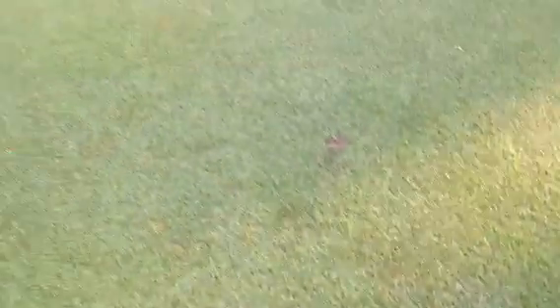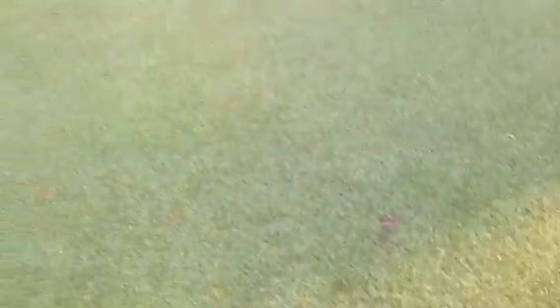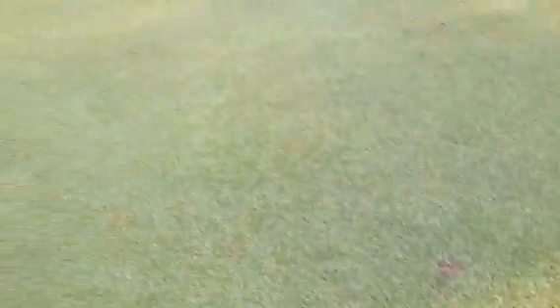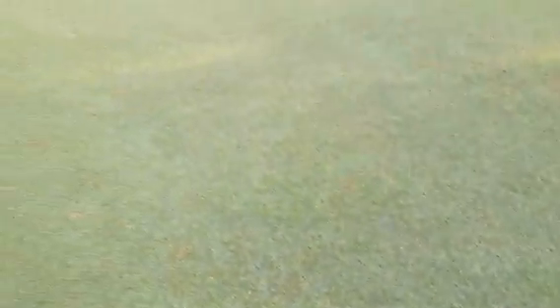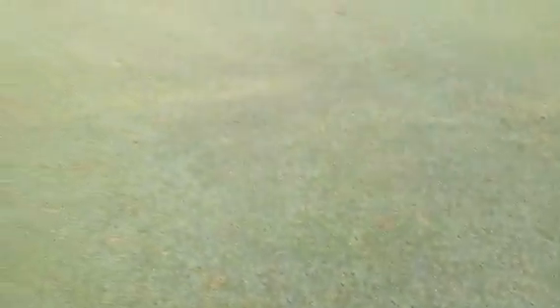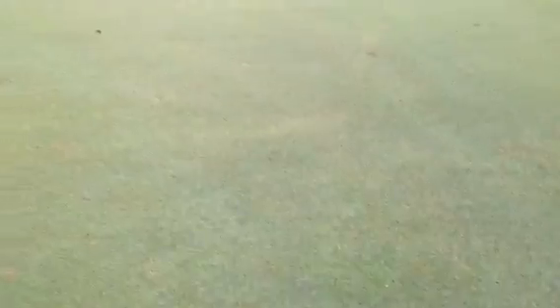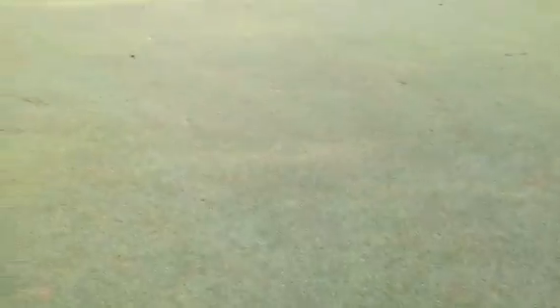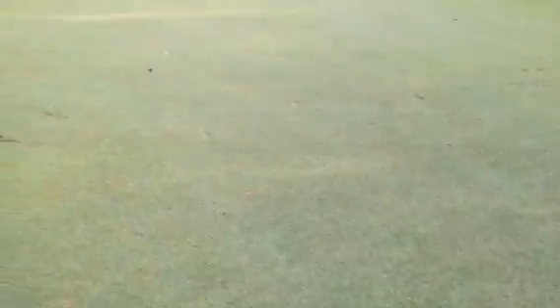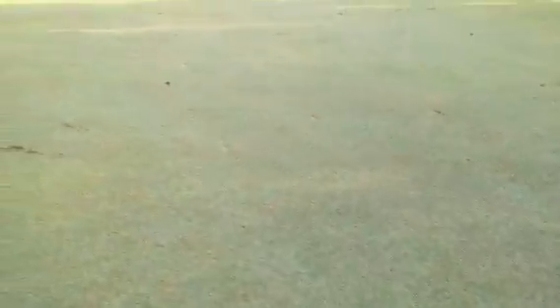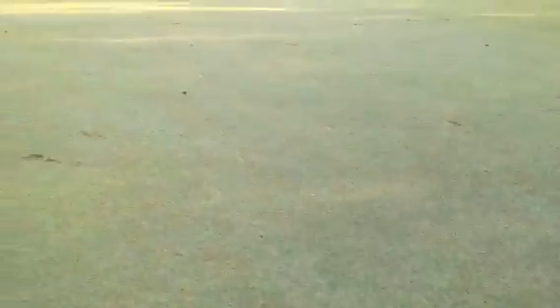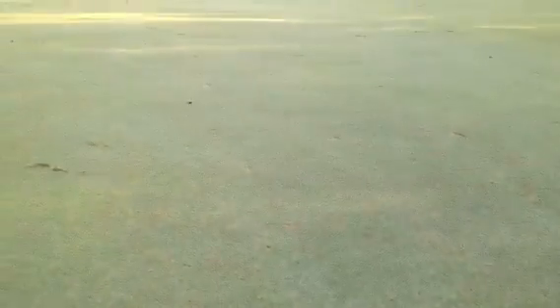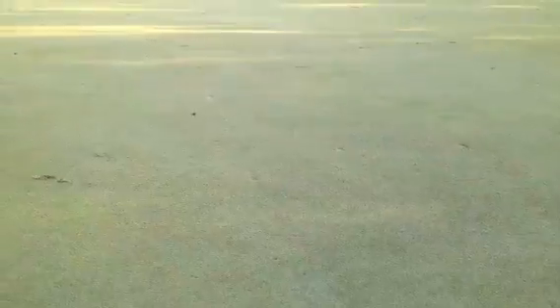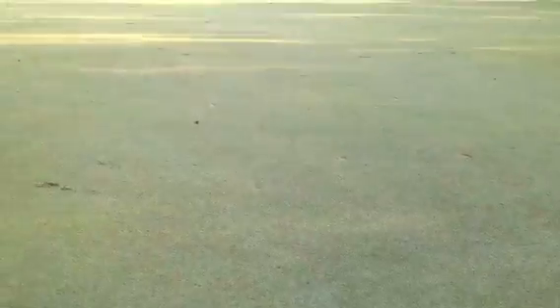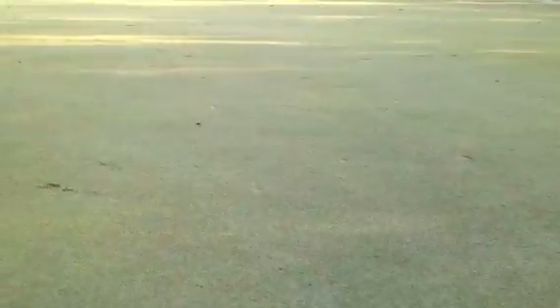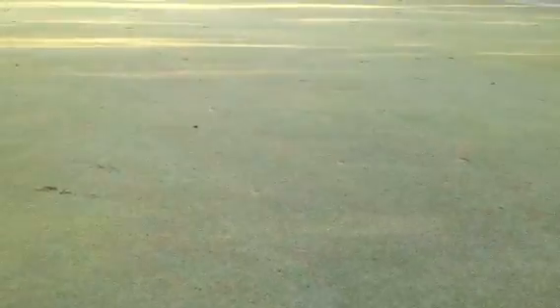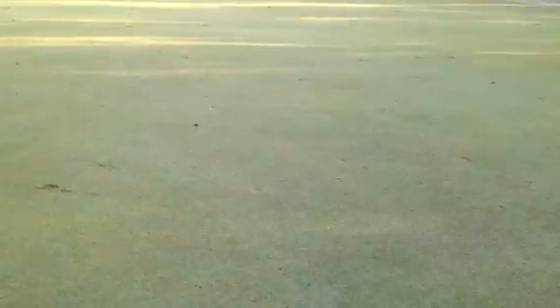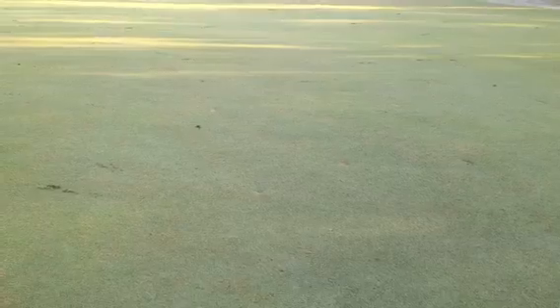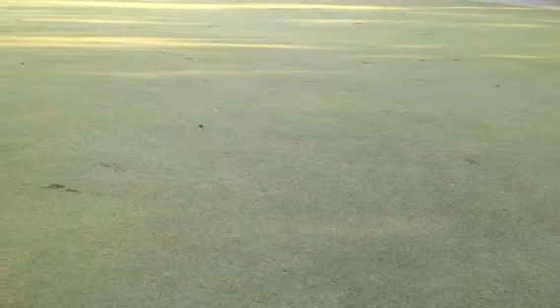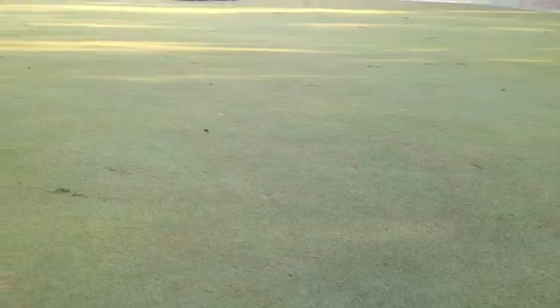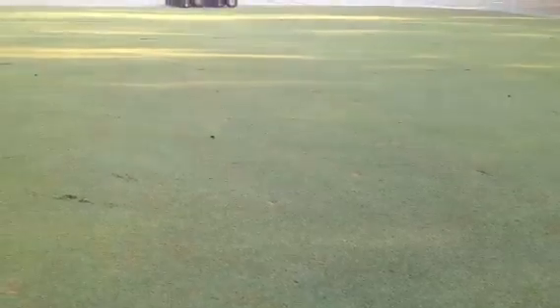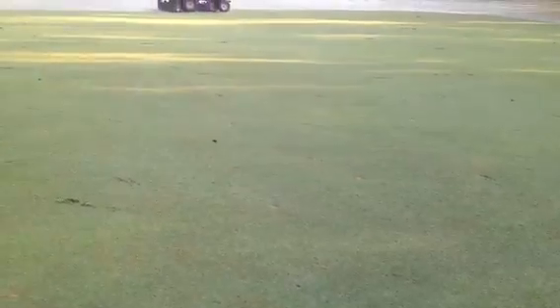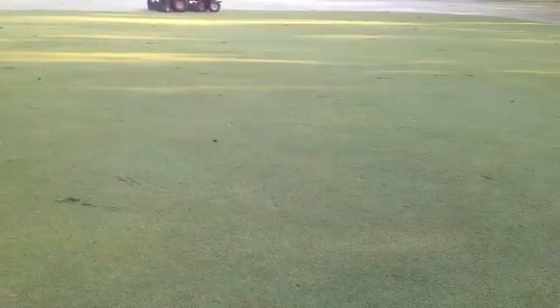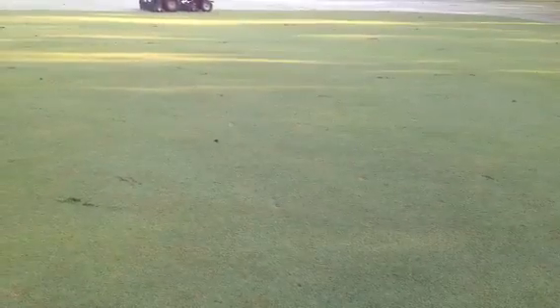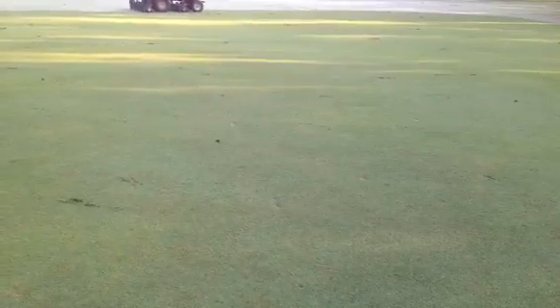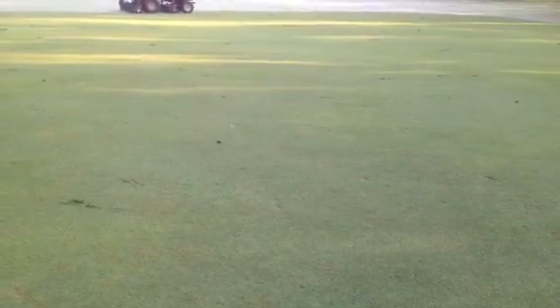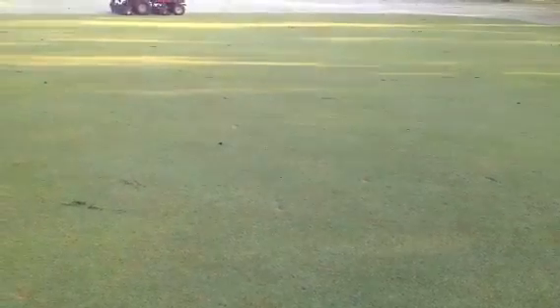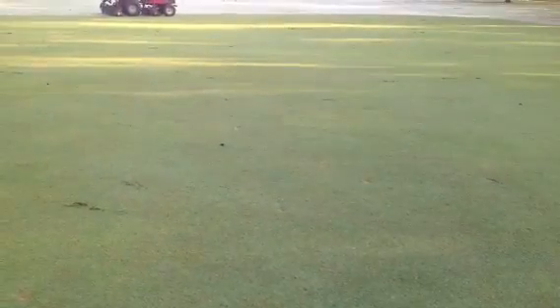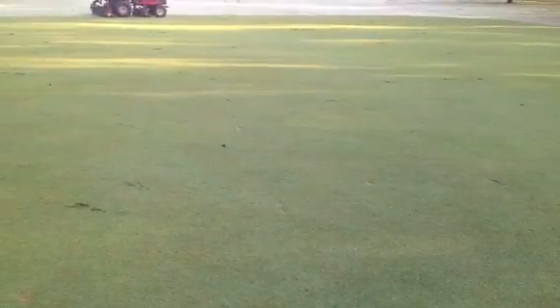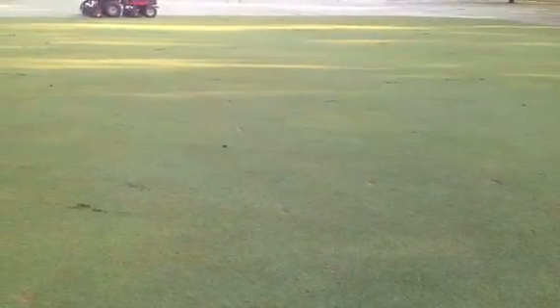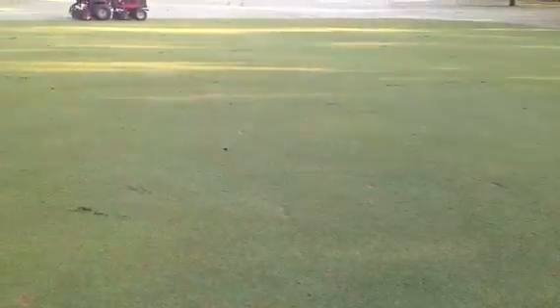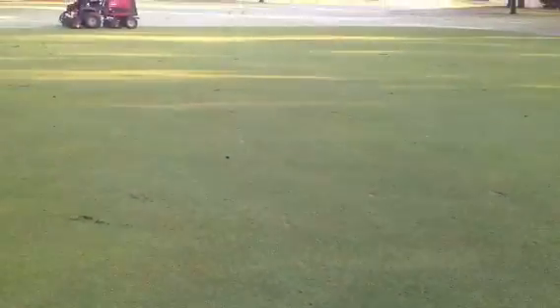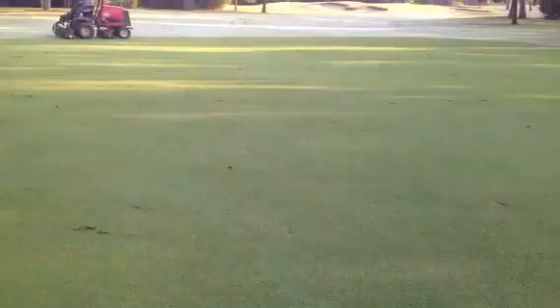The more and more that we do this process the better and better this will get. It will remove a lot of that grain and the fairways will get nice and tight.